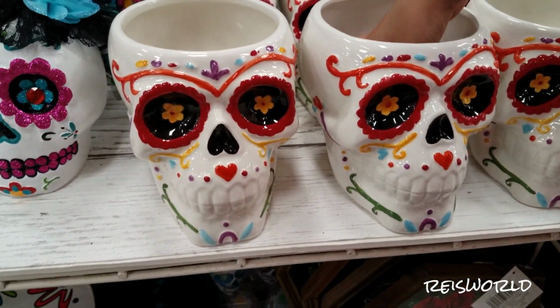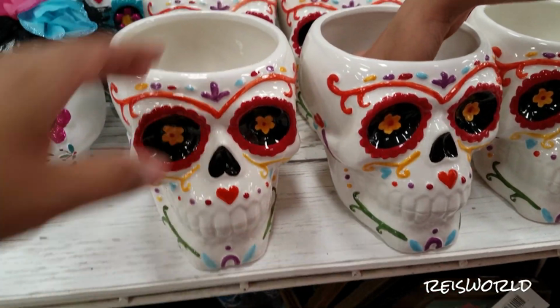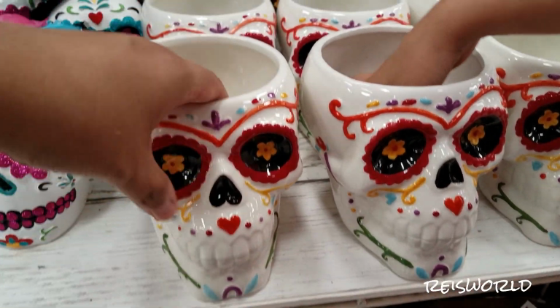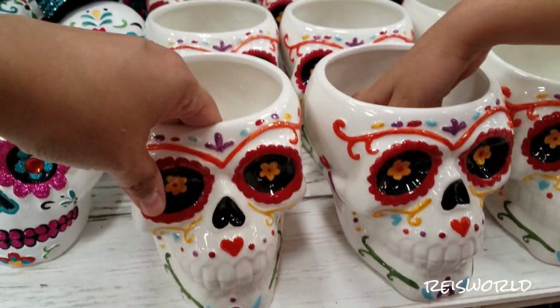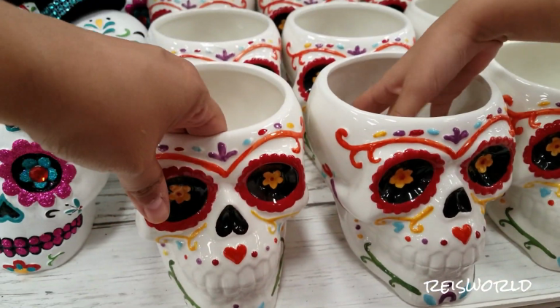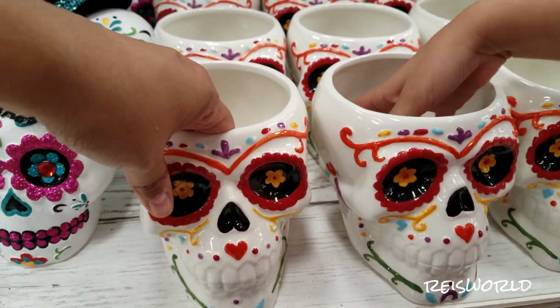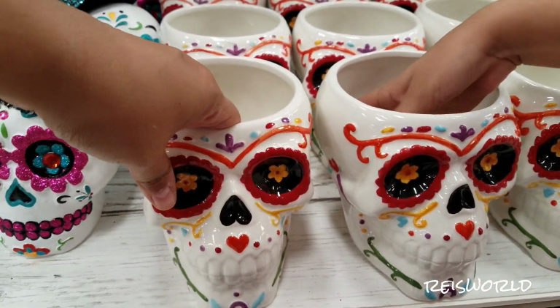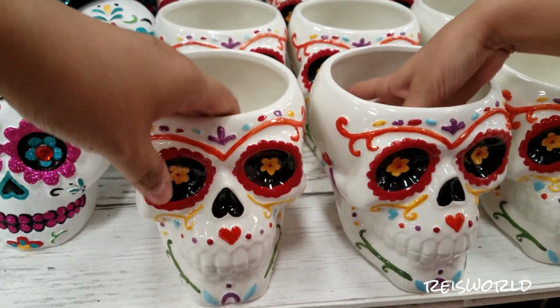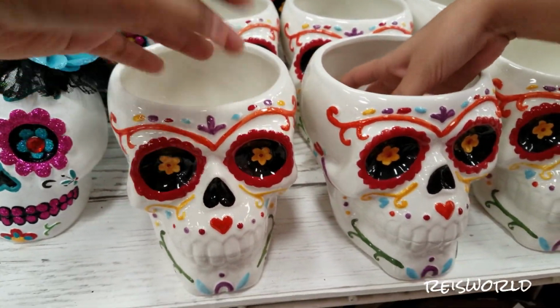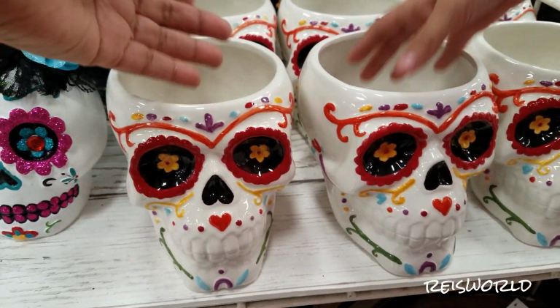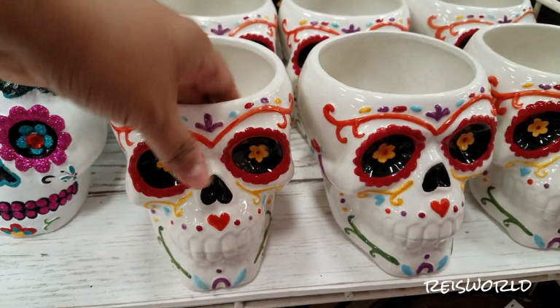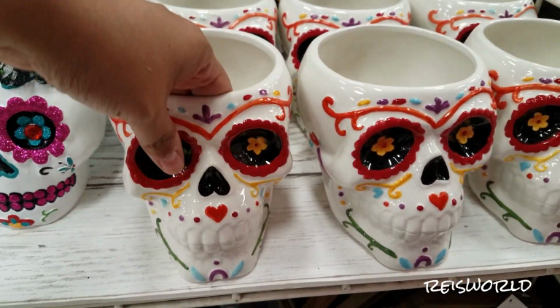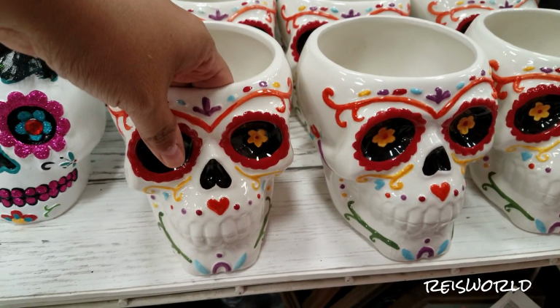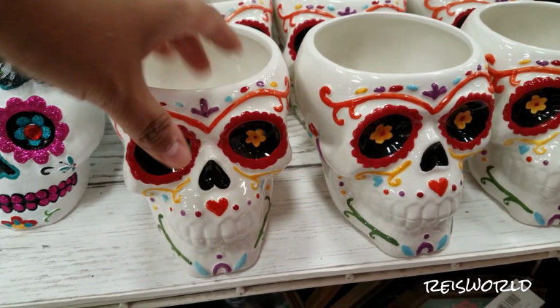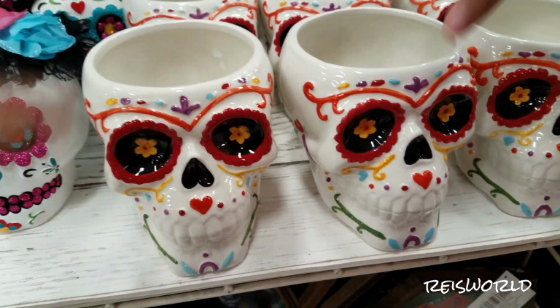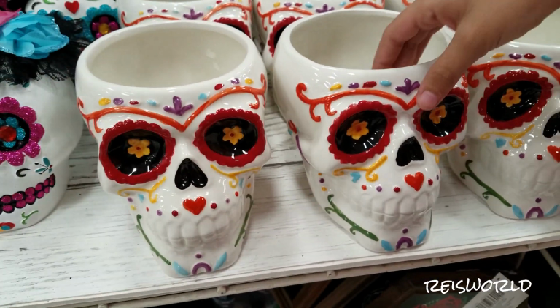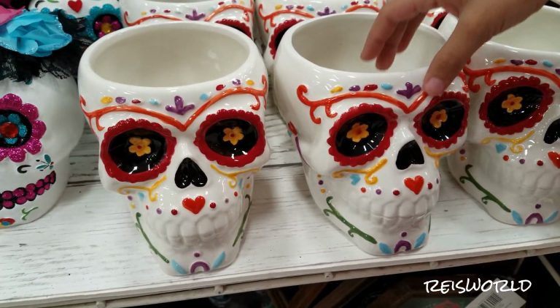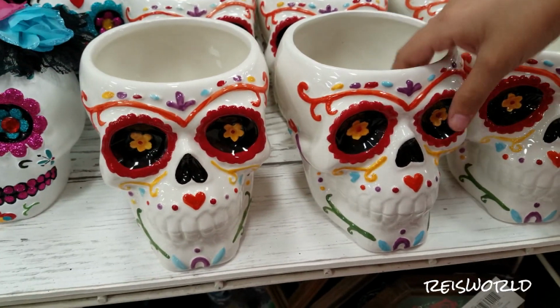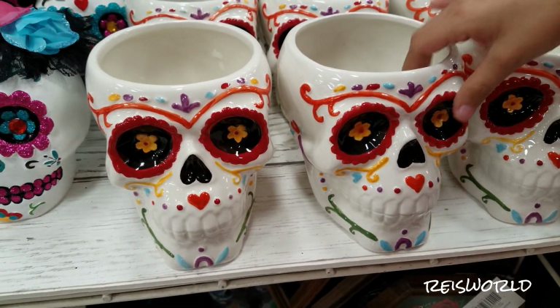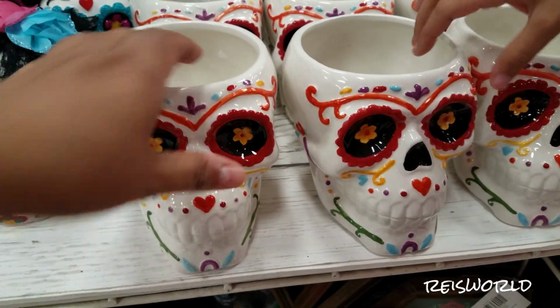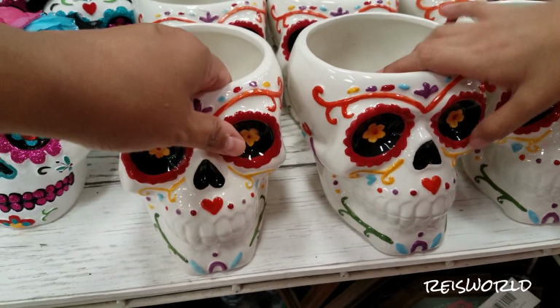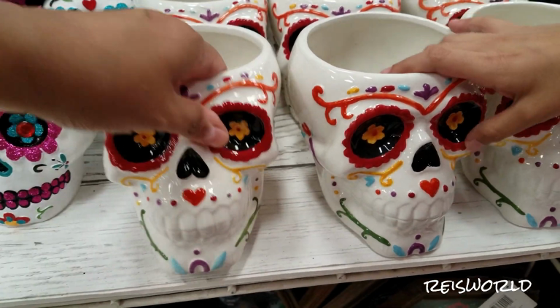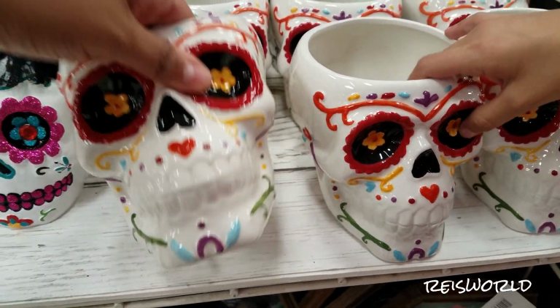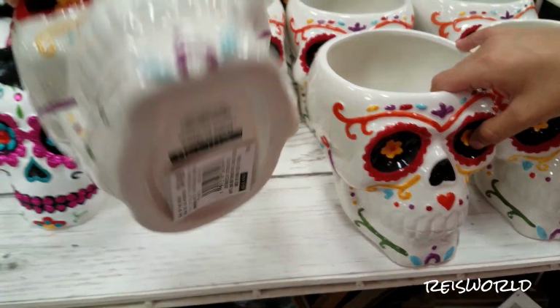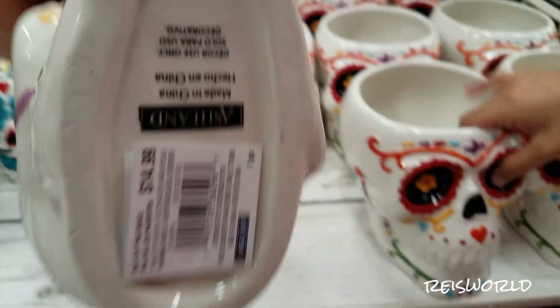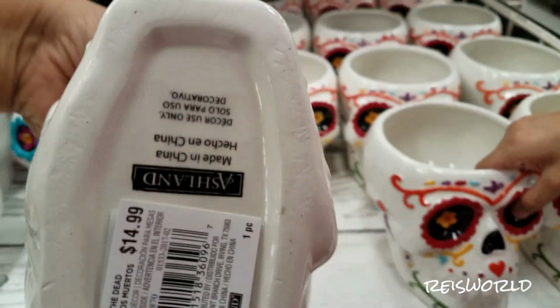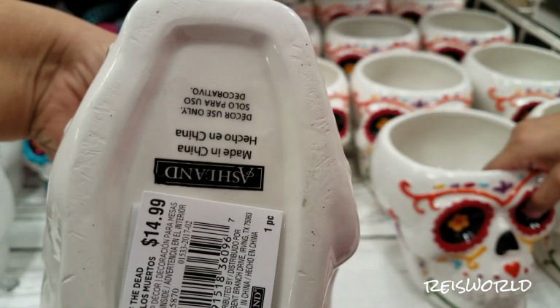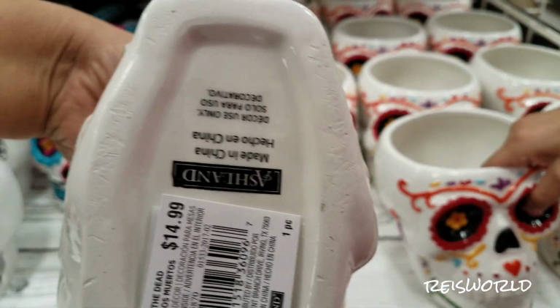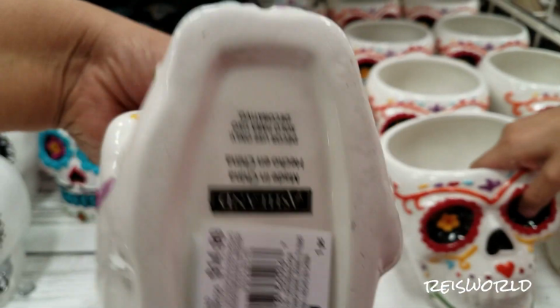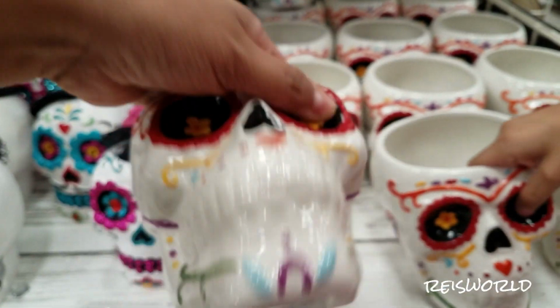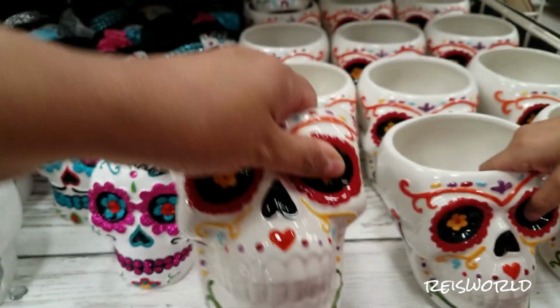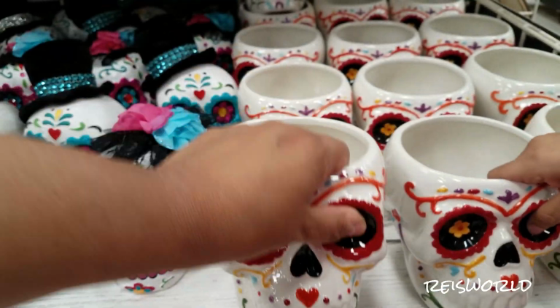Also put a candle. And you can decorate any way you want. Let's see. That's $14.99.